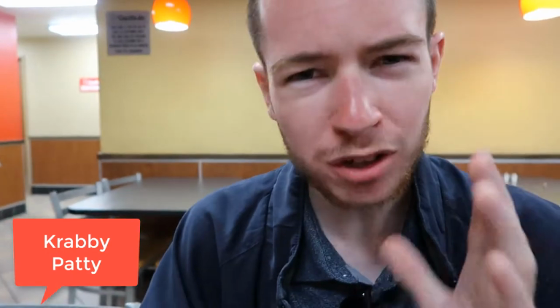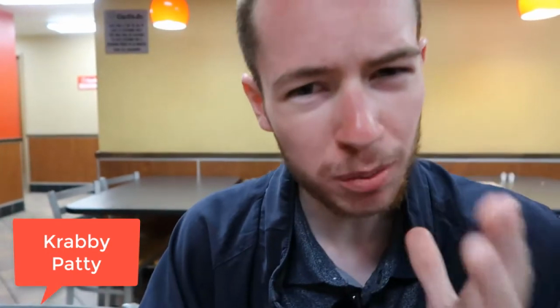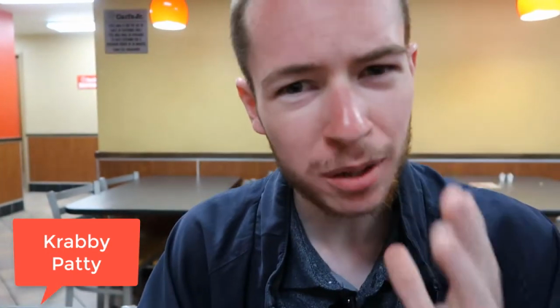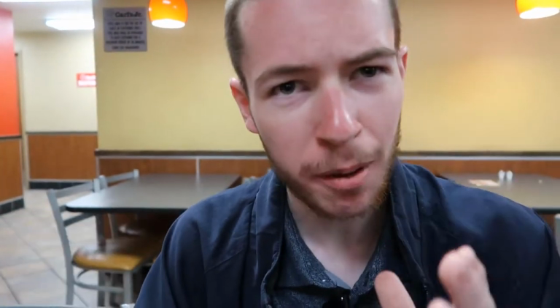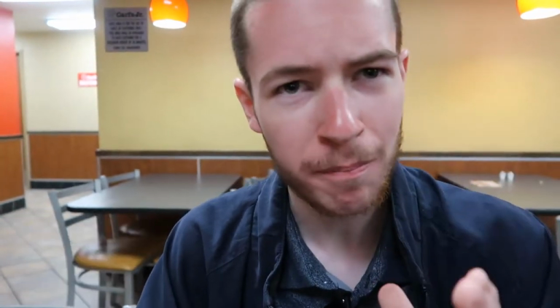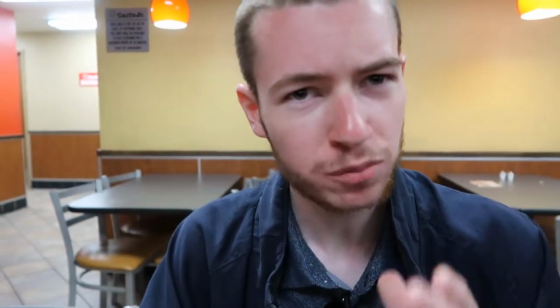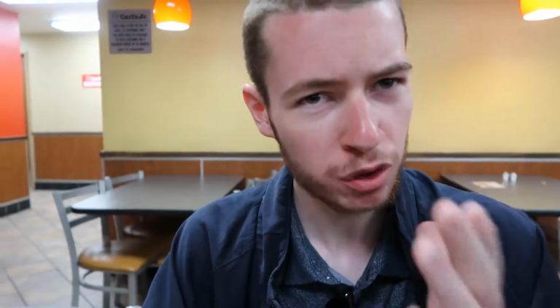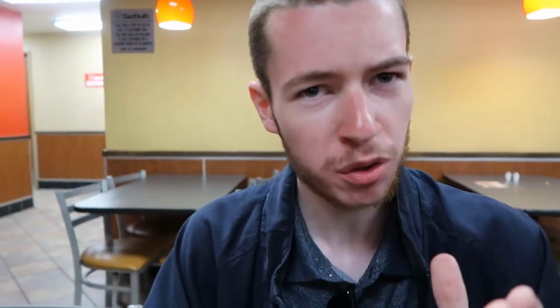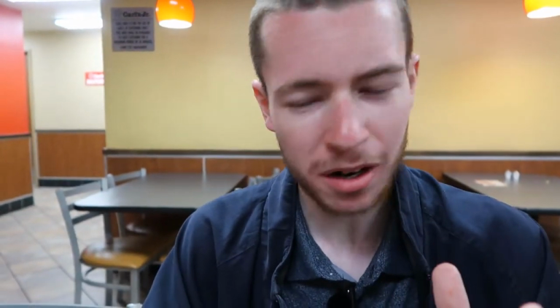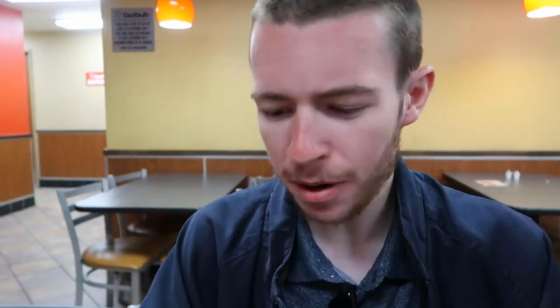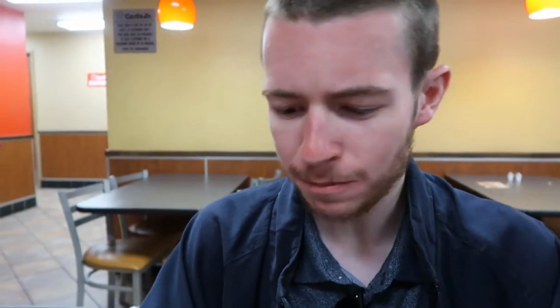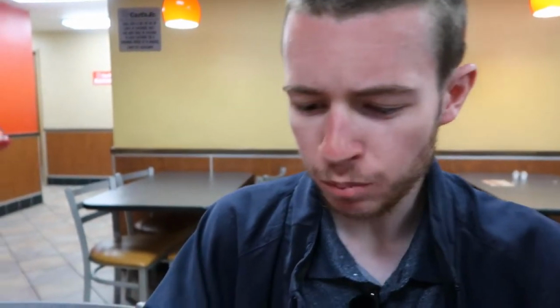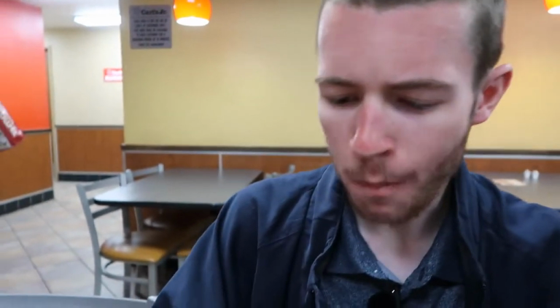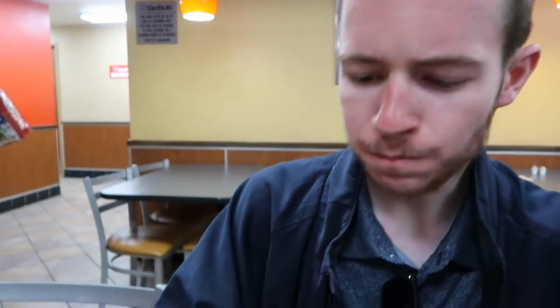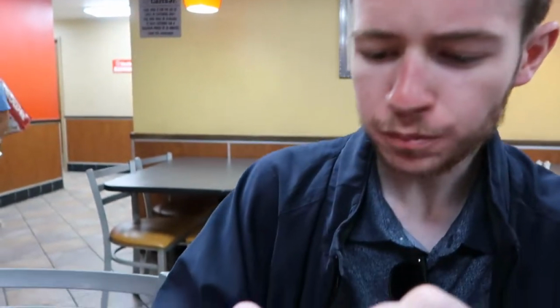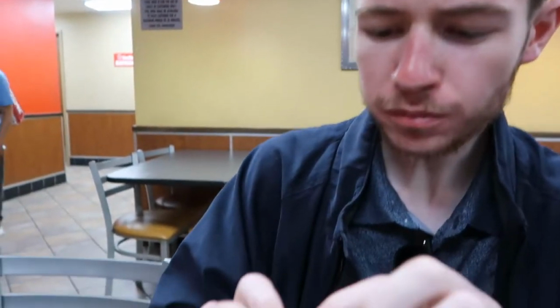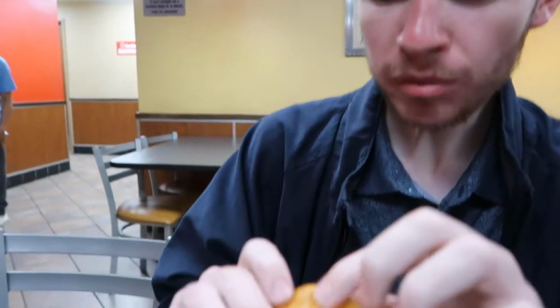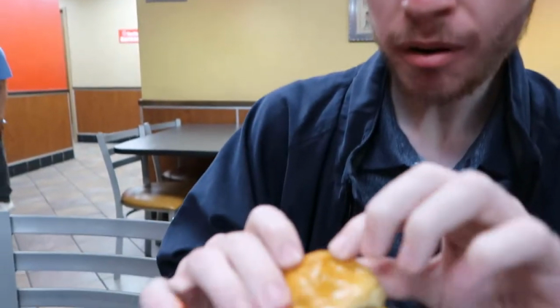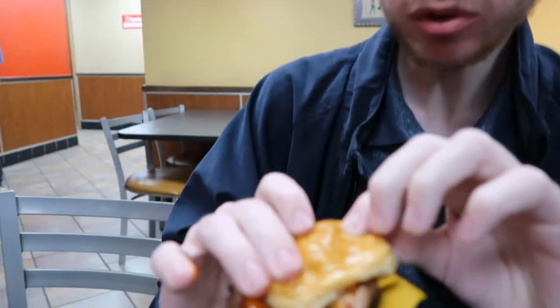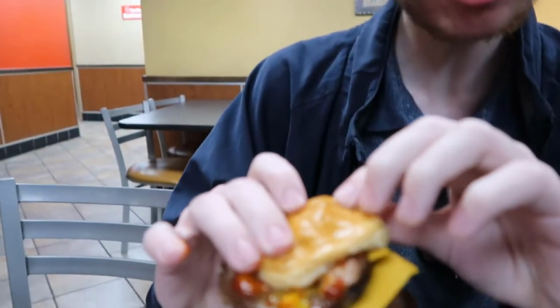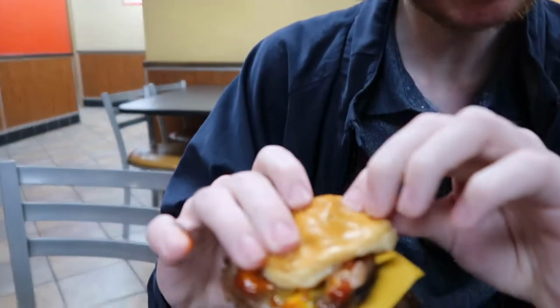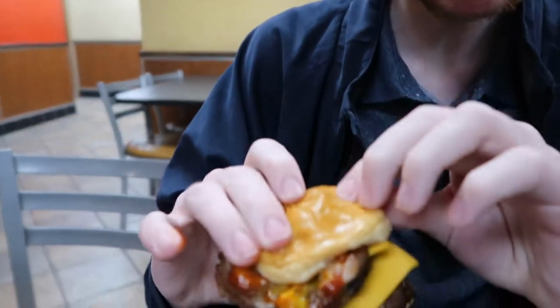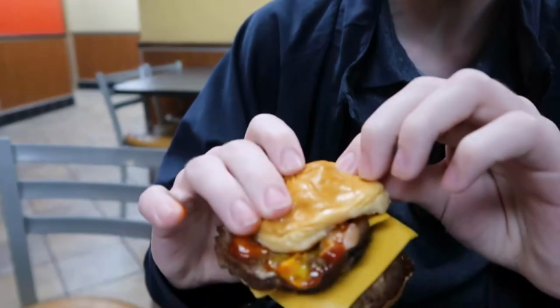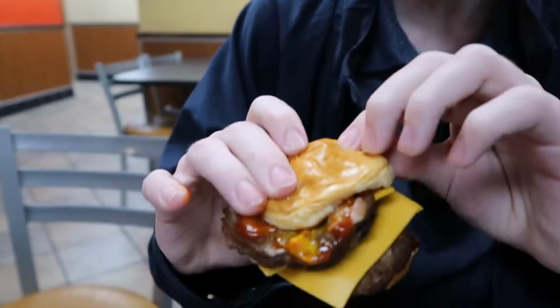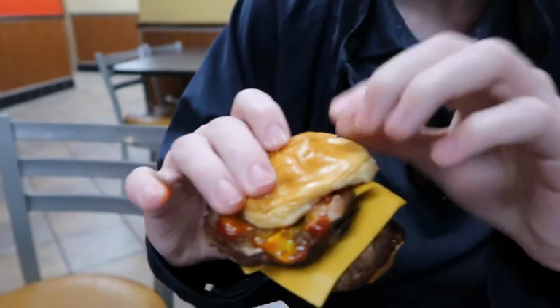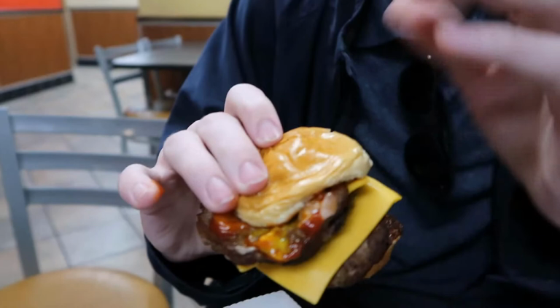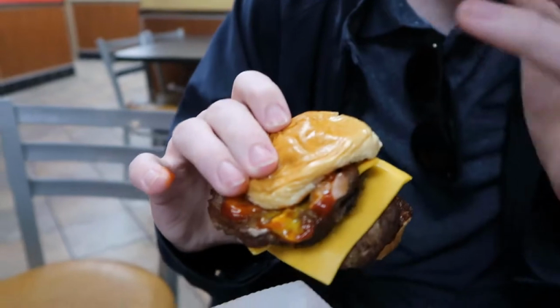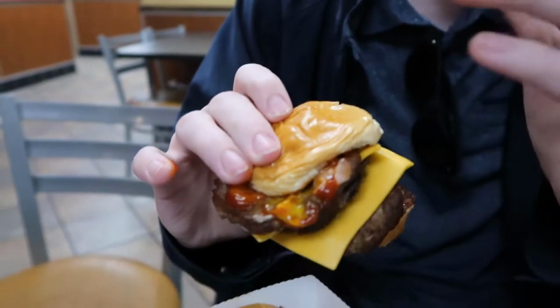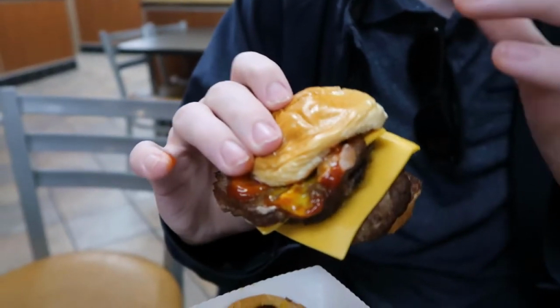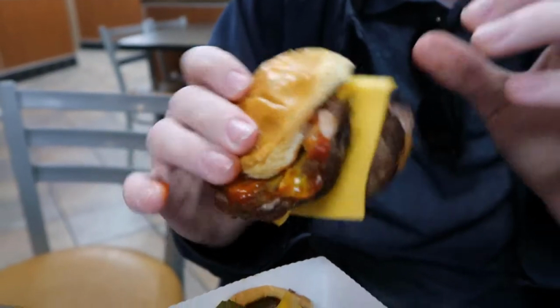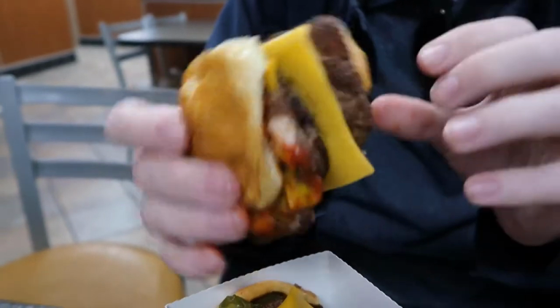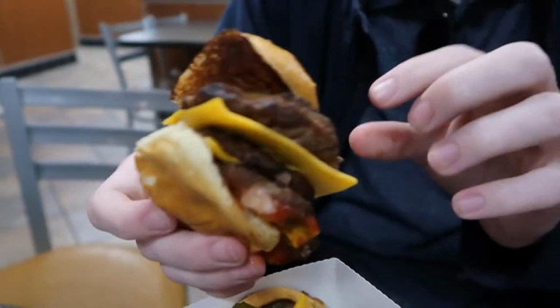Let's talk about the bun — not too hard, not too soft, you know, the right kind of bun.